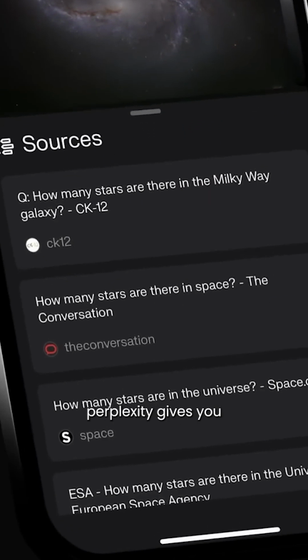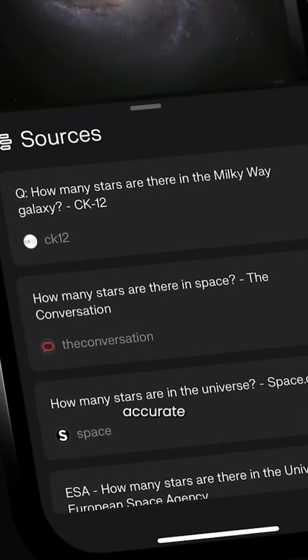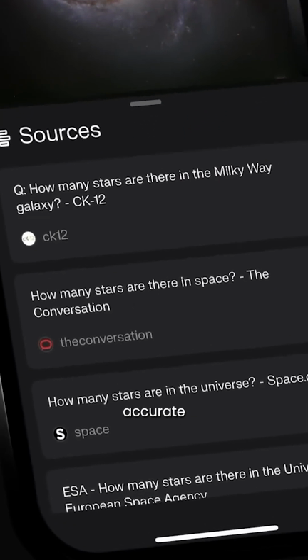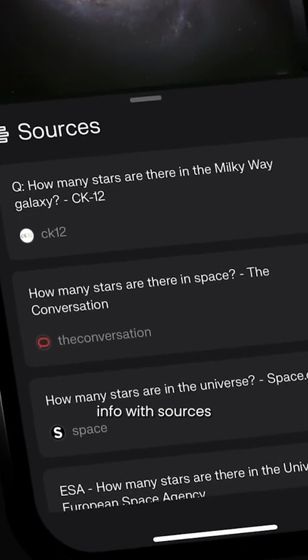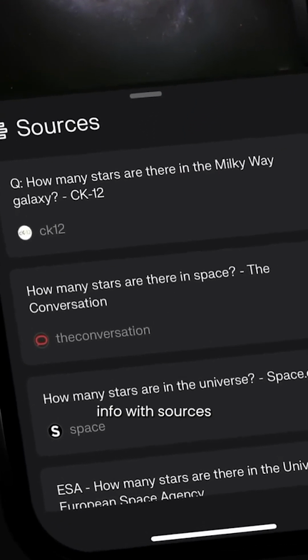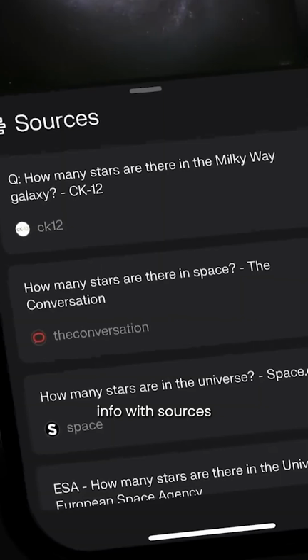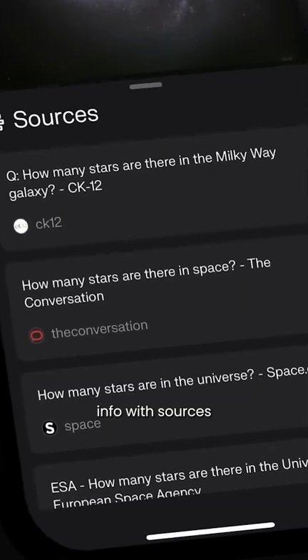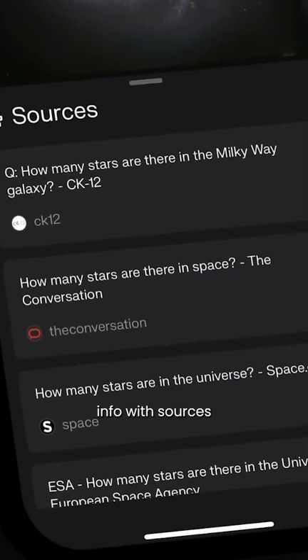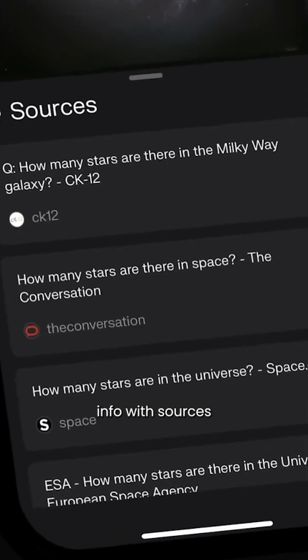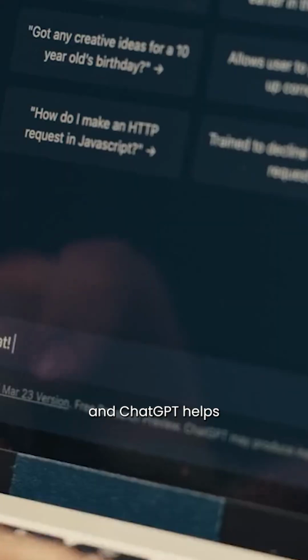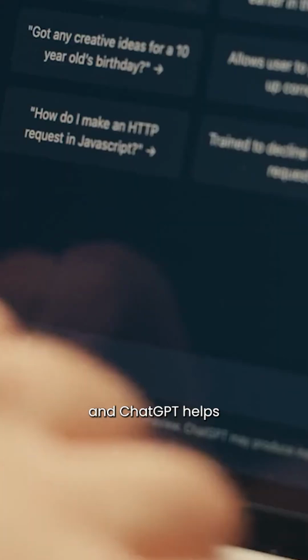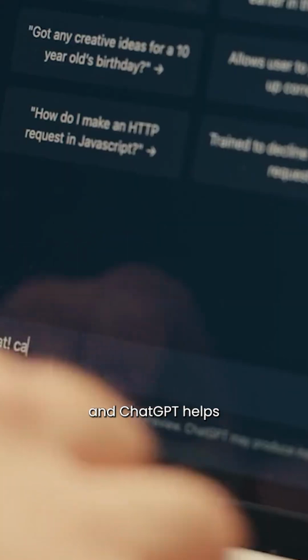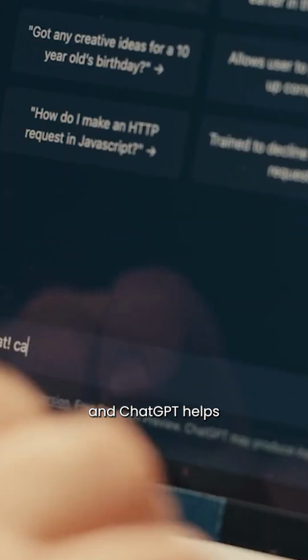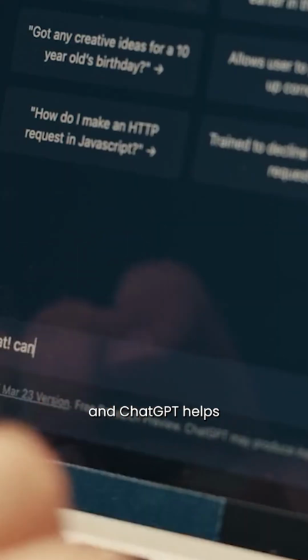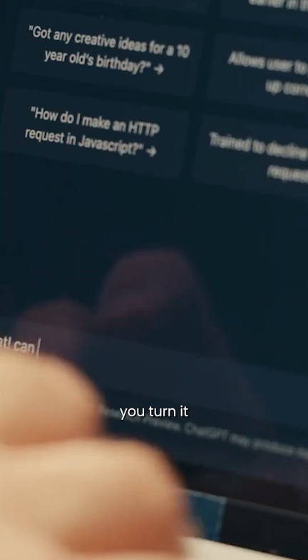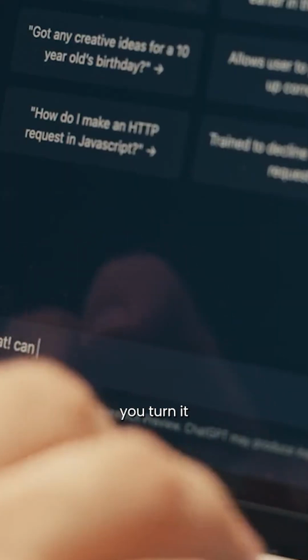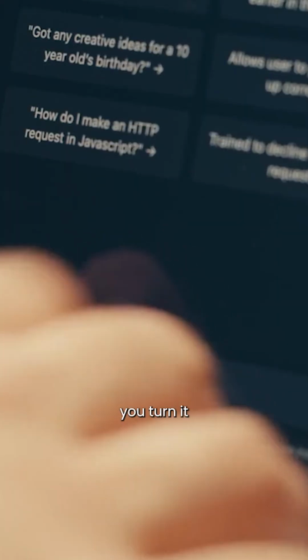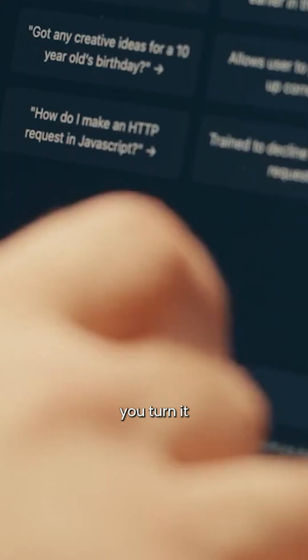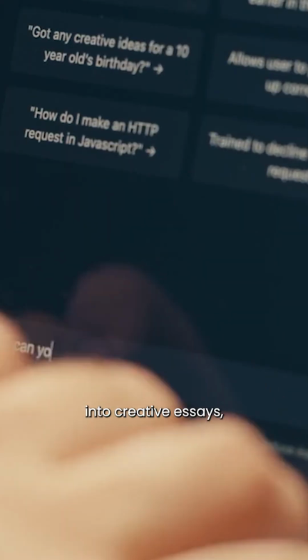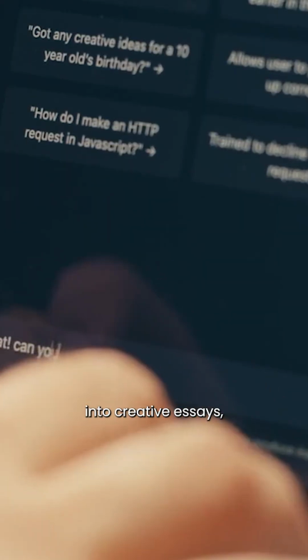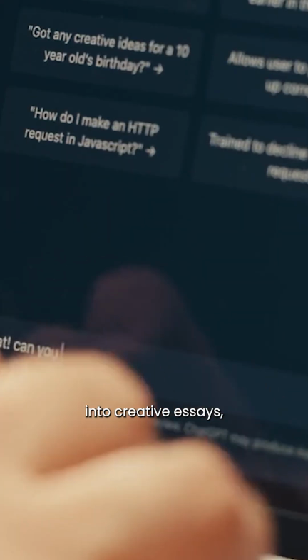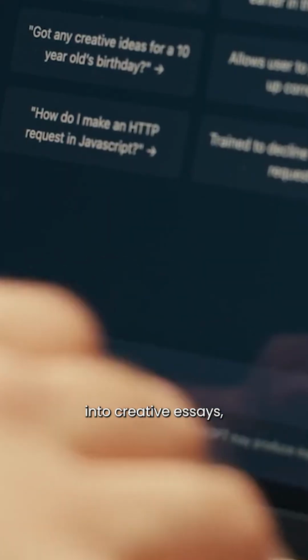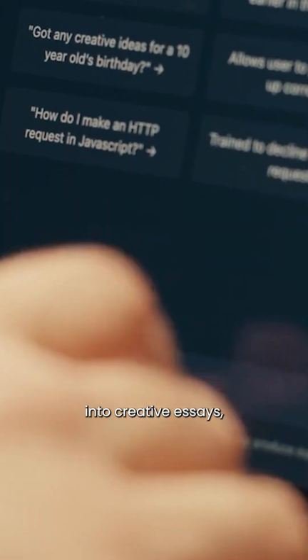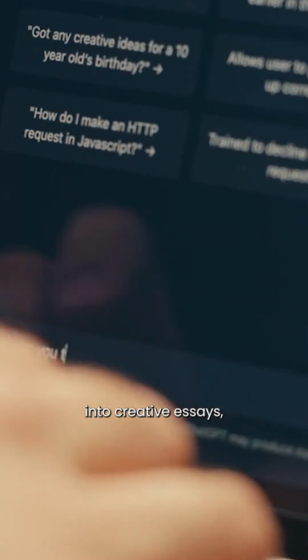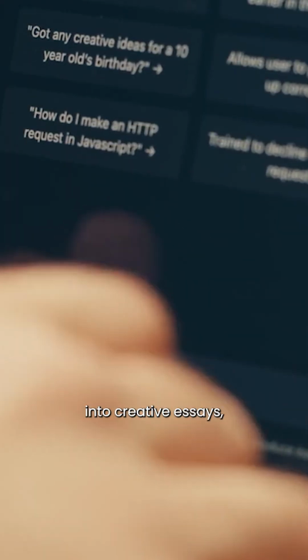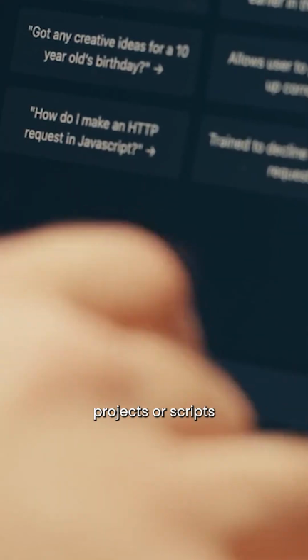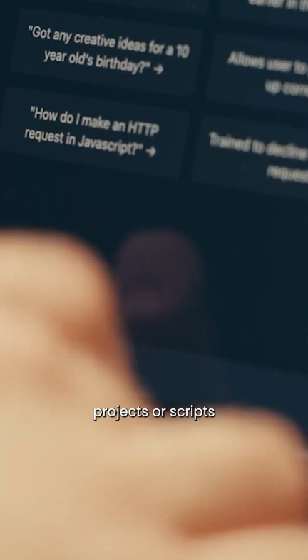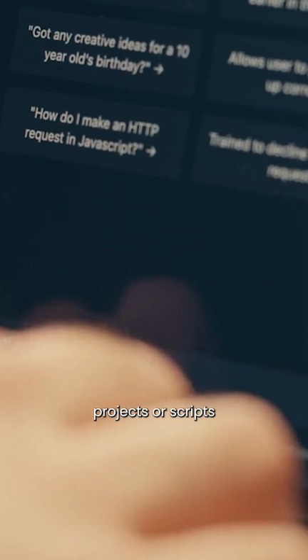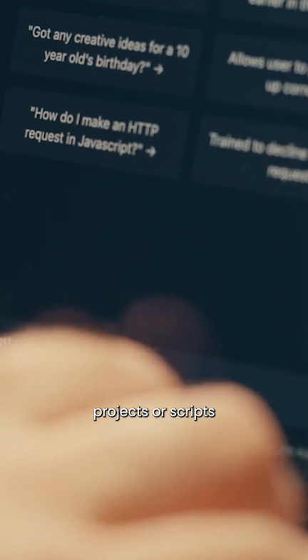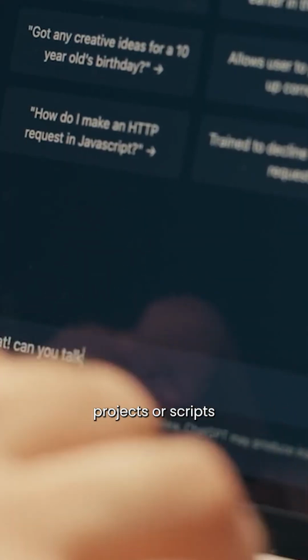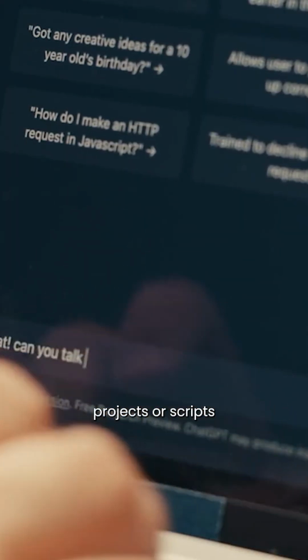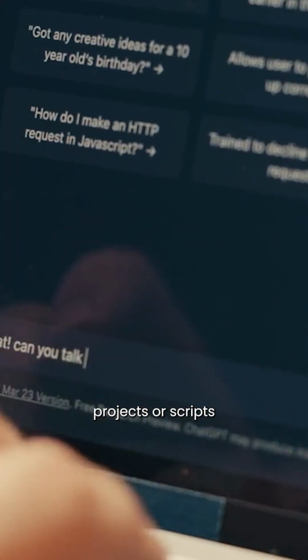Next: Perplexity plus ChatGPT. Perplexity gives you accurate info with sources, and ChatGPT helps you turn that into essays, projects, or scripts — perfect for assignments or reports.